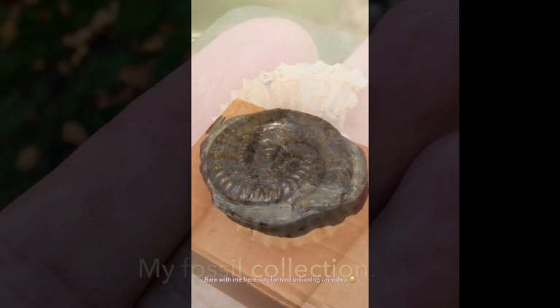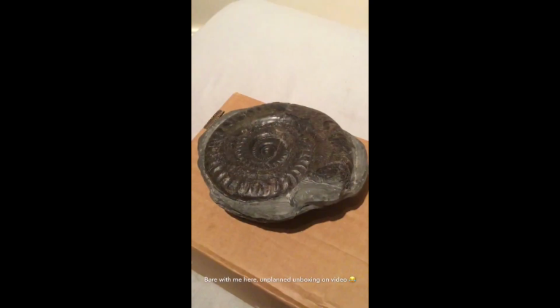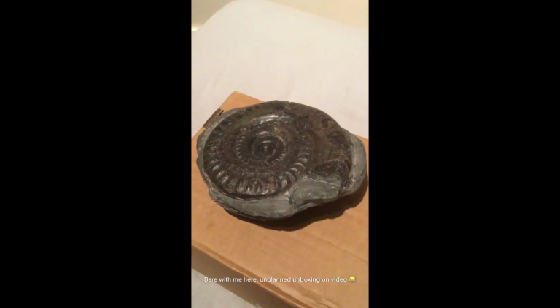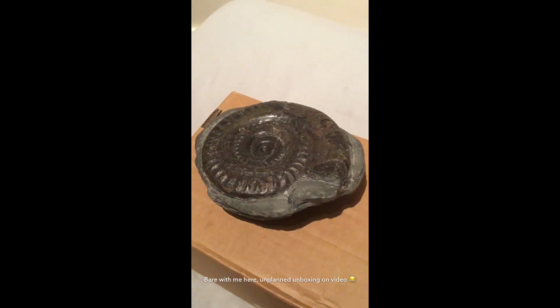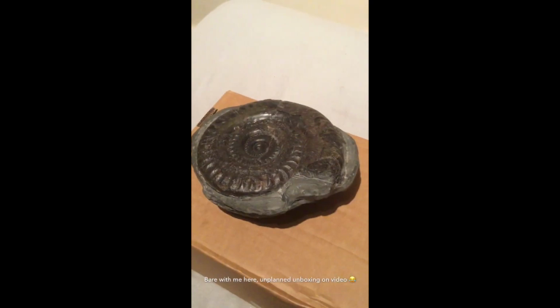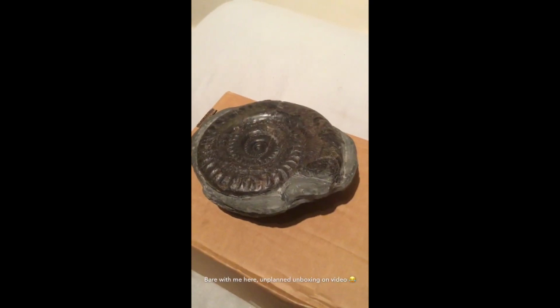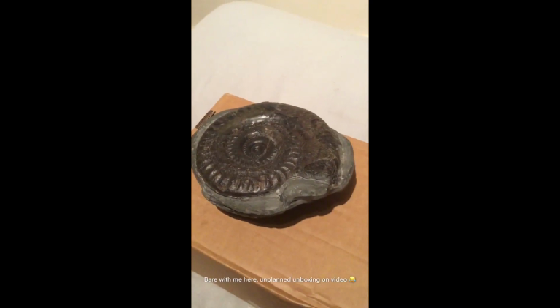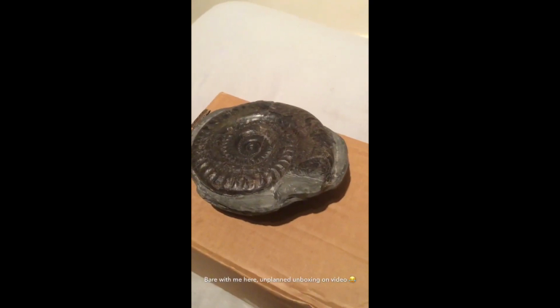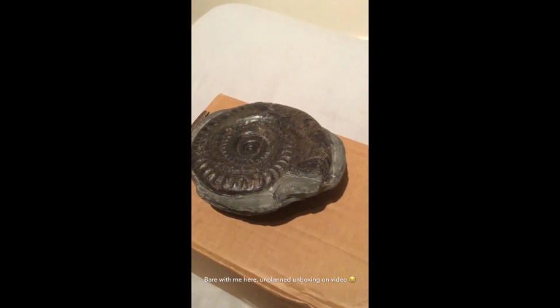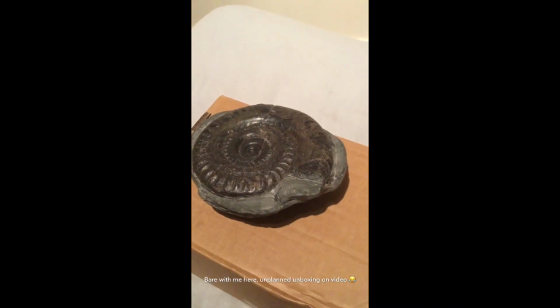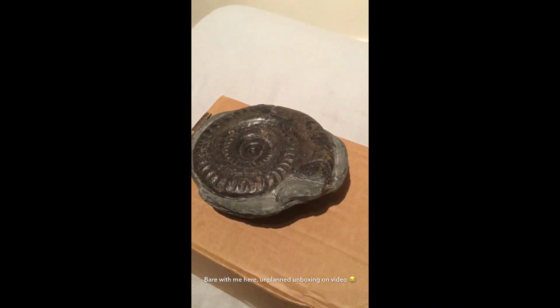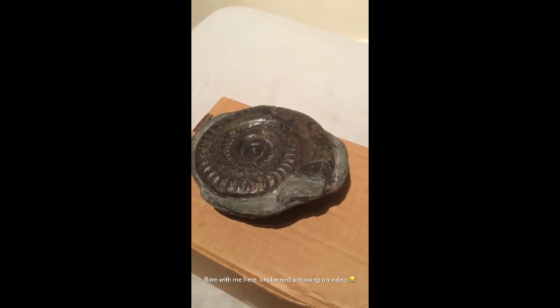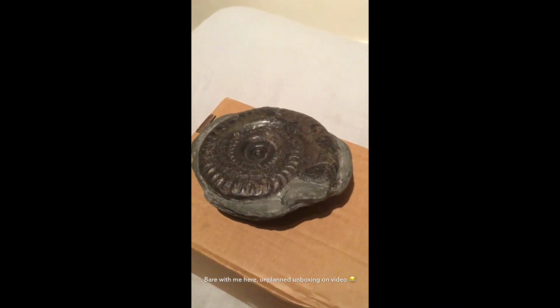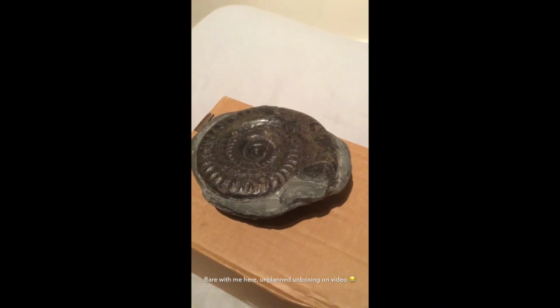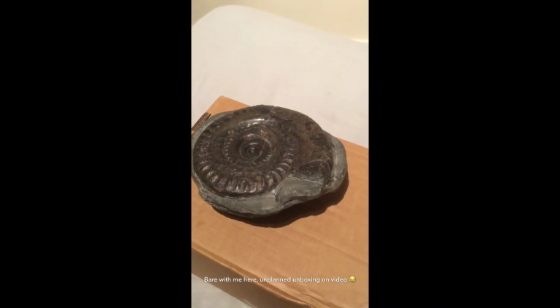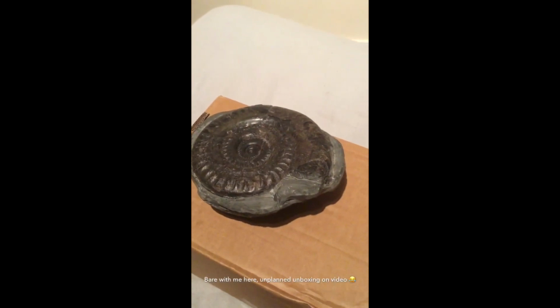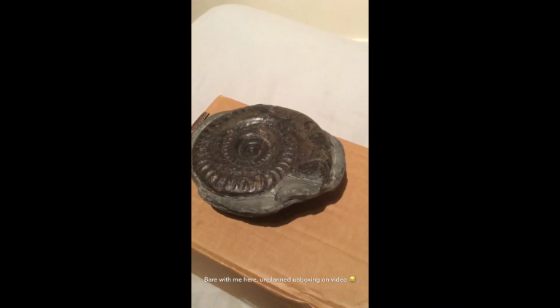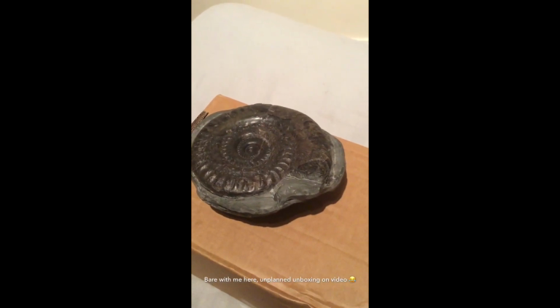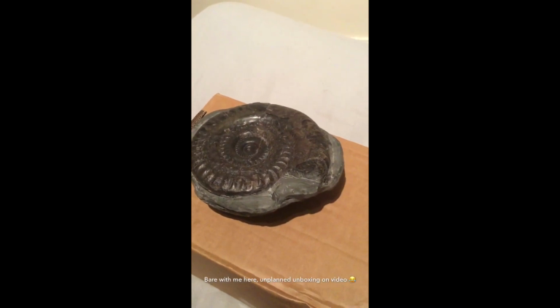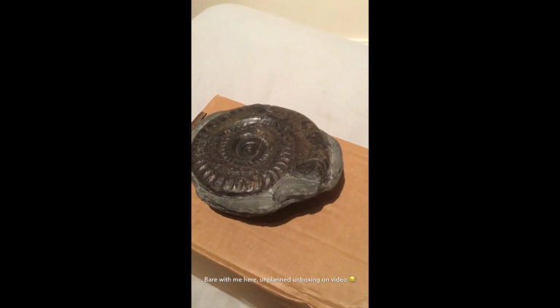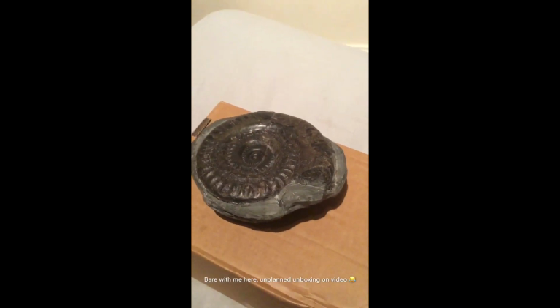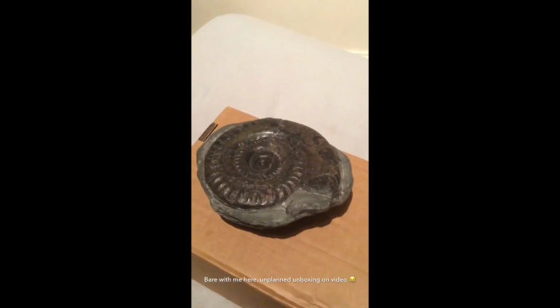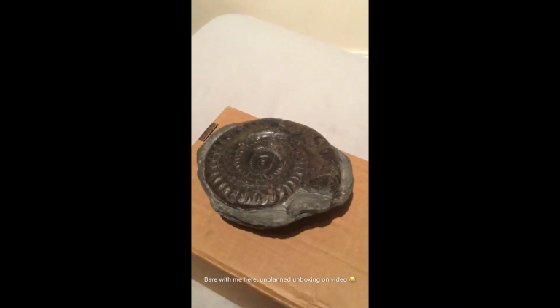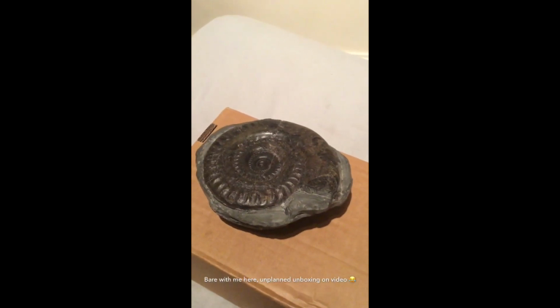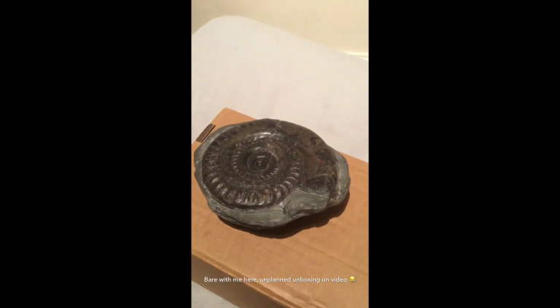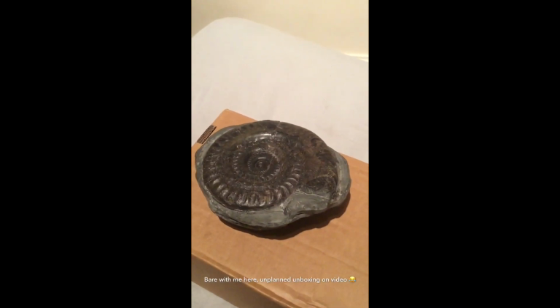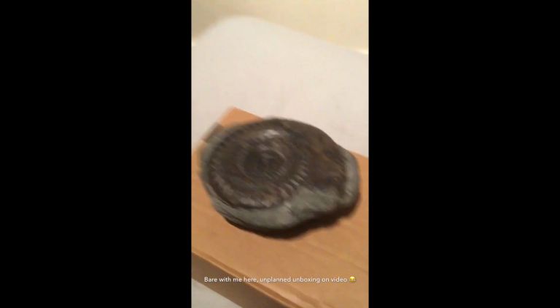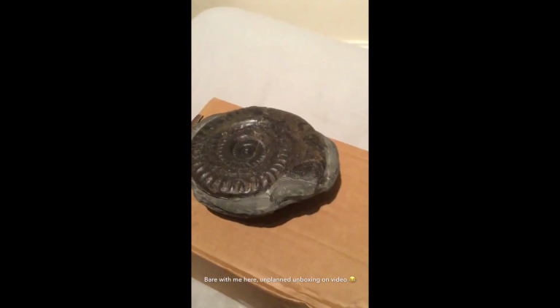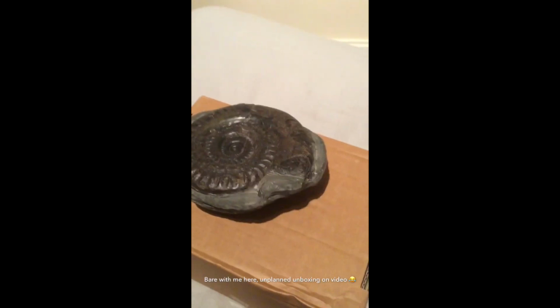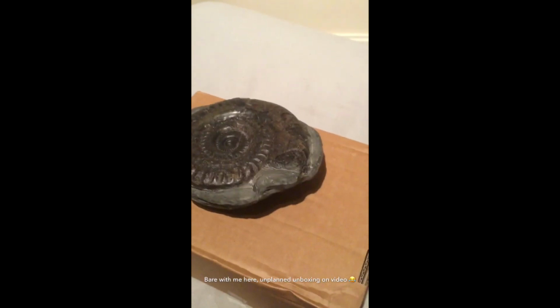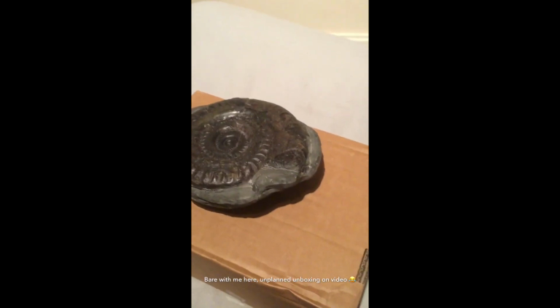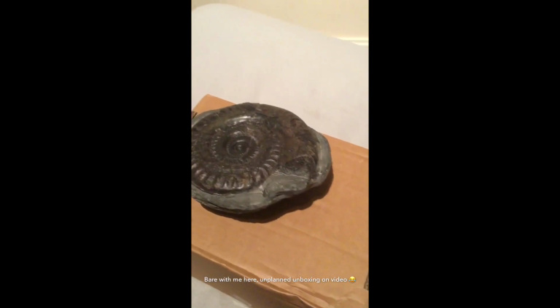What is up guys, Fossil Madness here. Today I'm going to be bringing you a quick glimpse at a small portion of my collection.